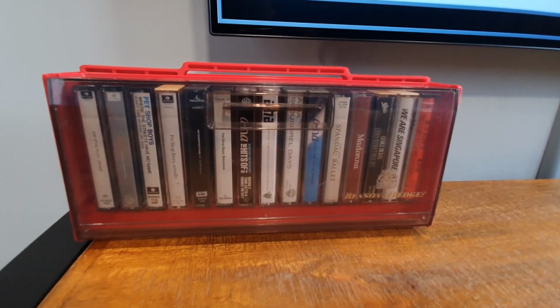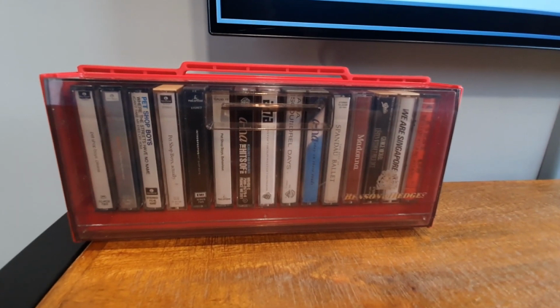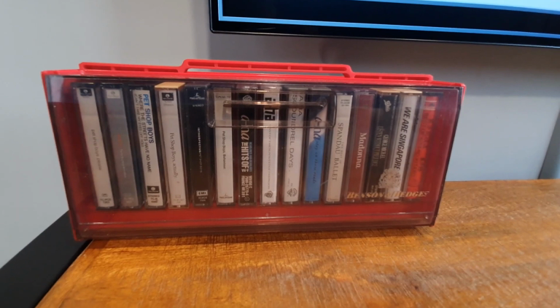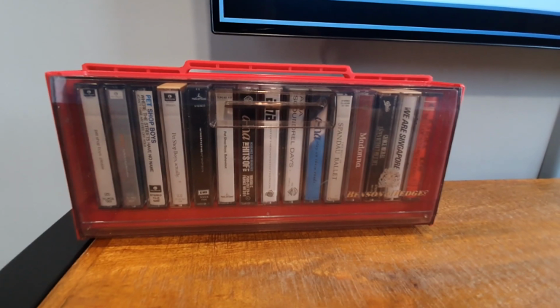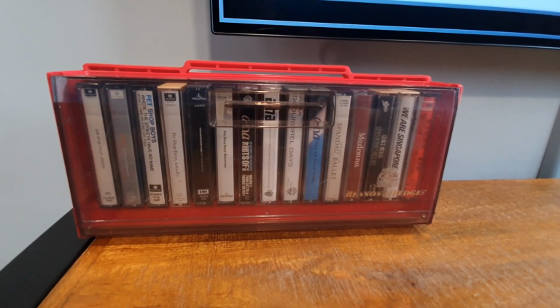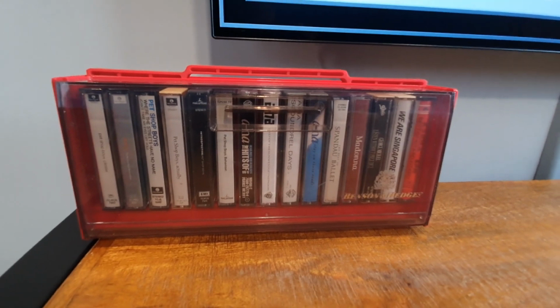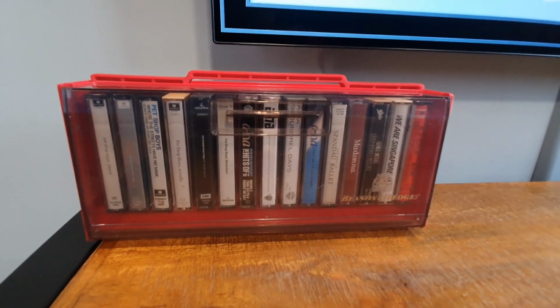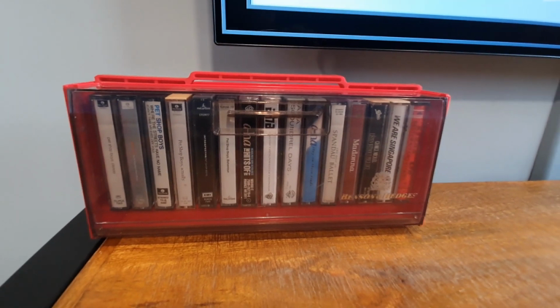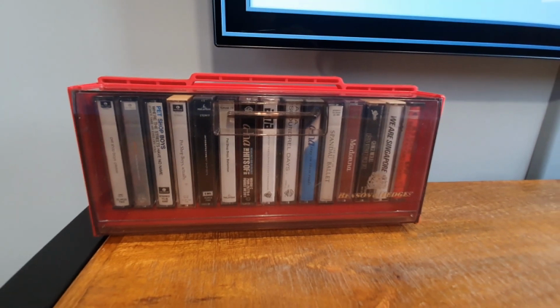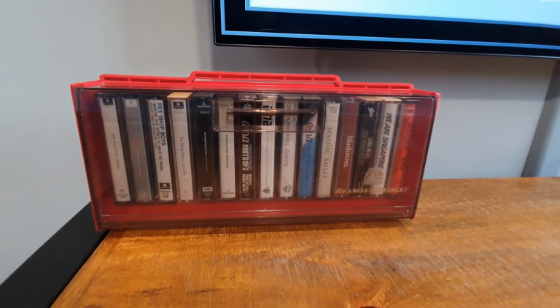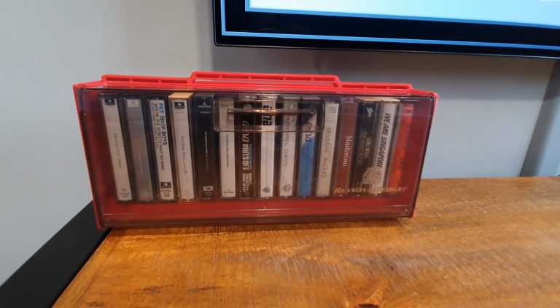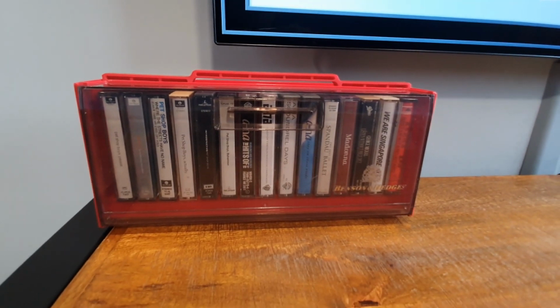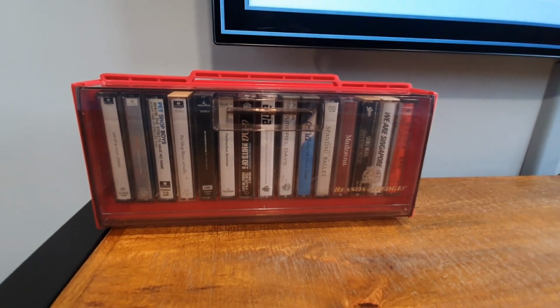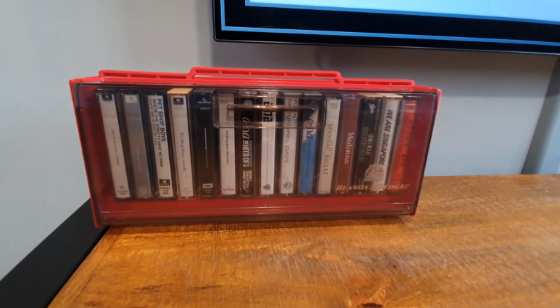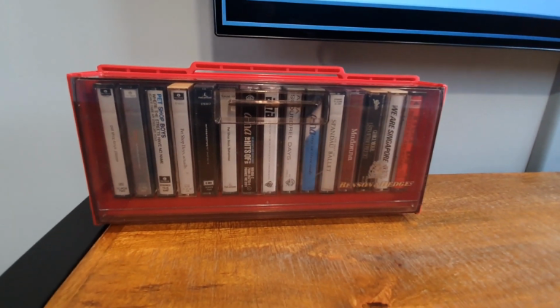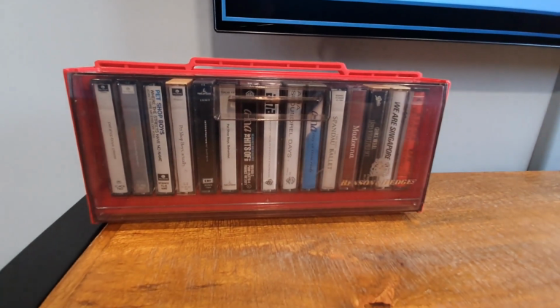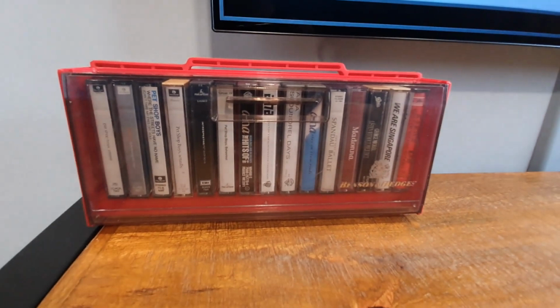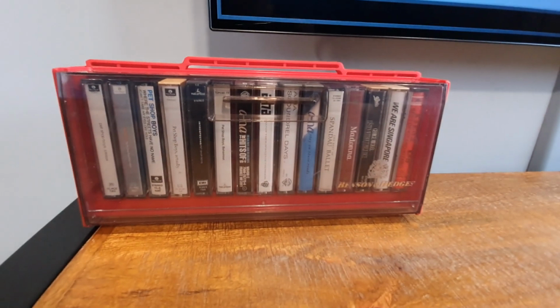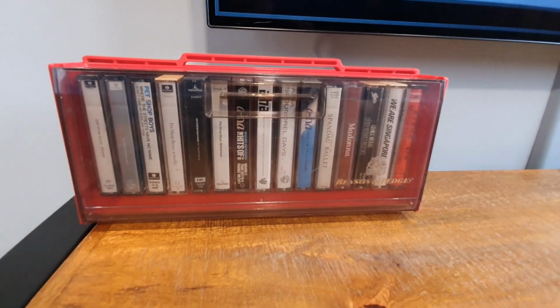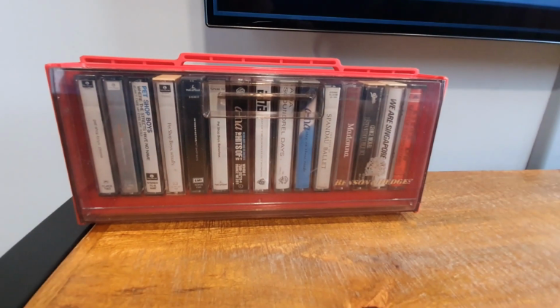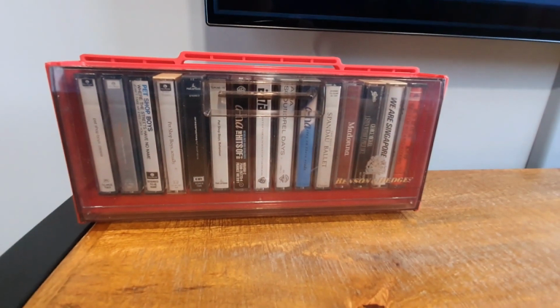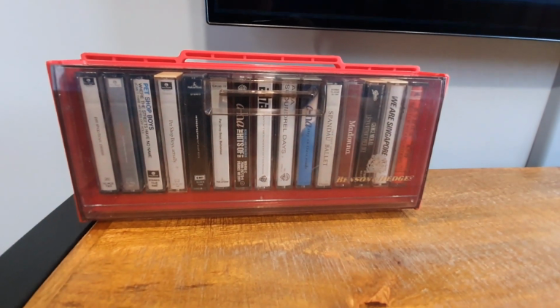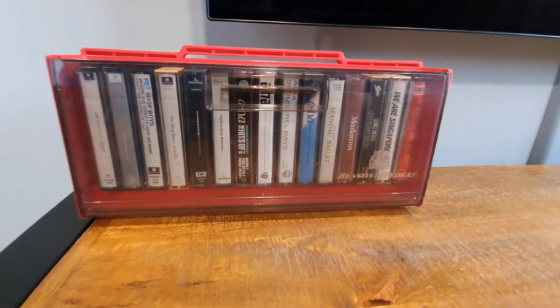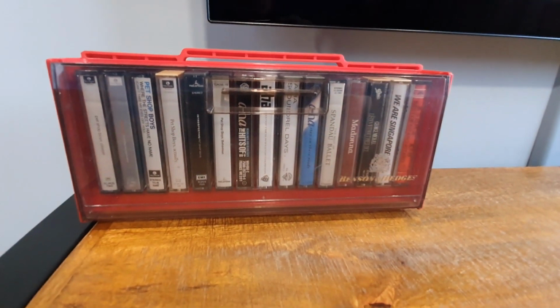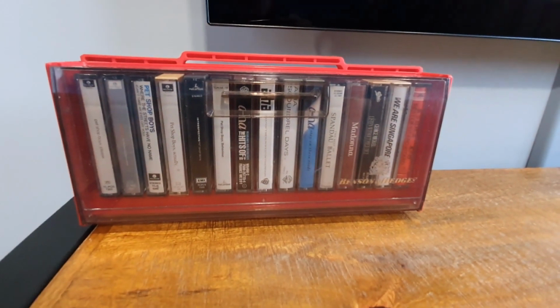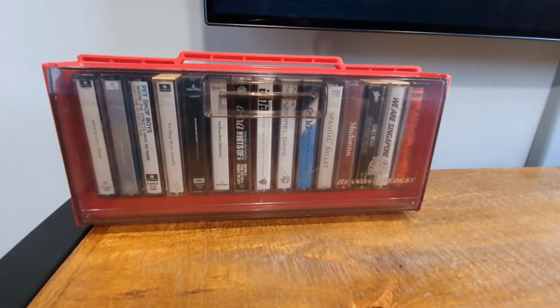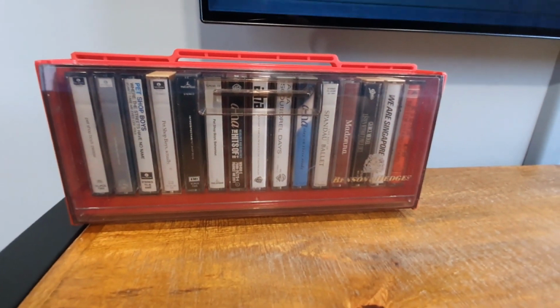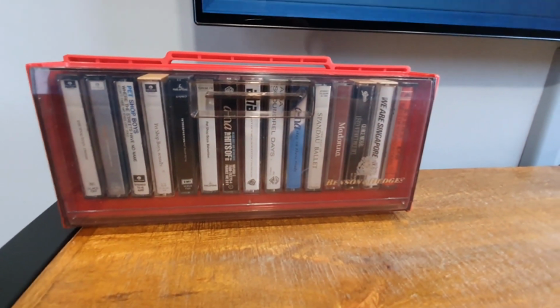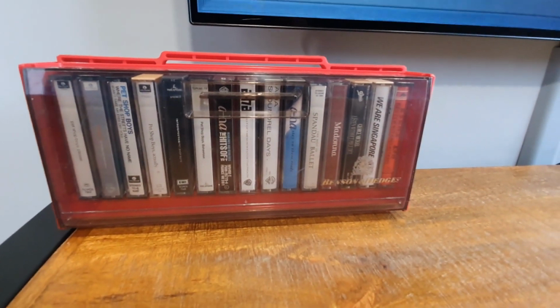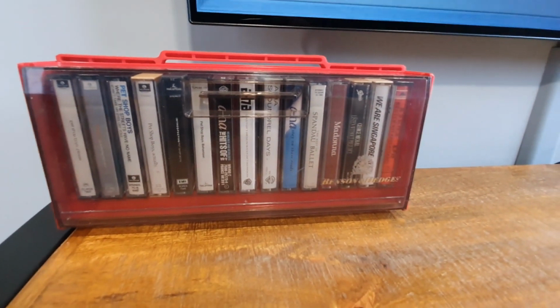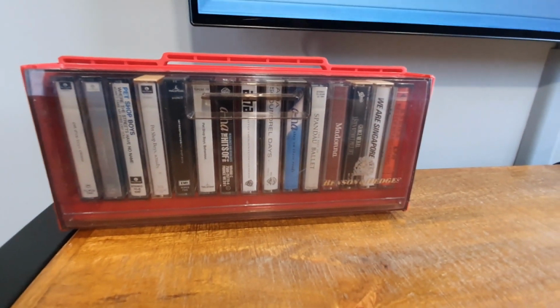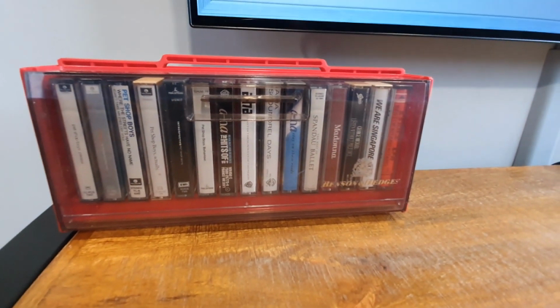Talking about old technology, I still keep some laser discs, but I can't play them since I don't have the player.